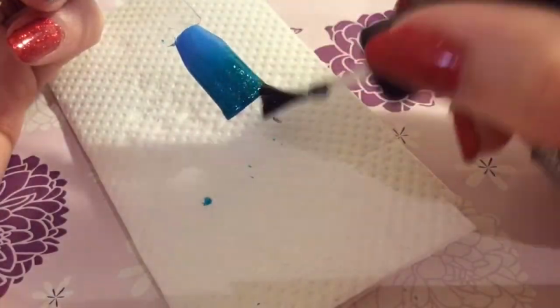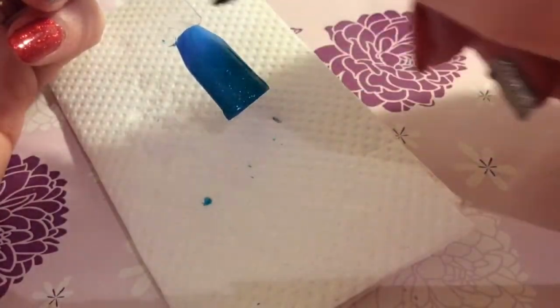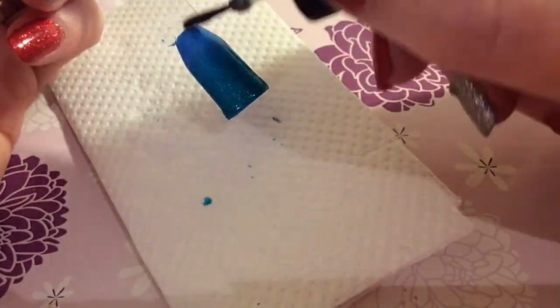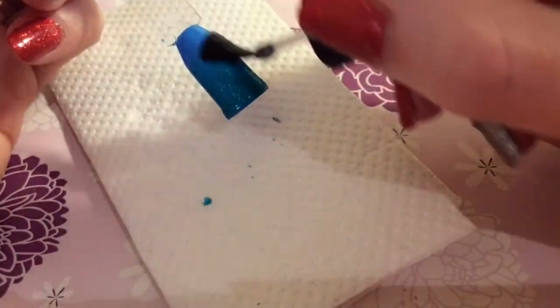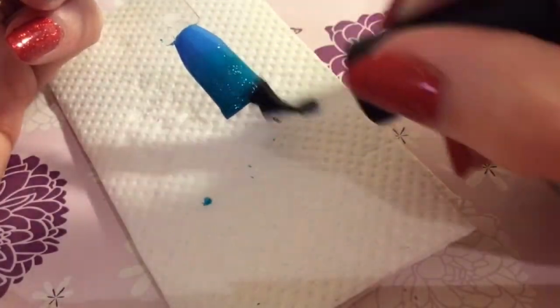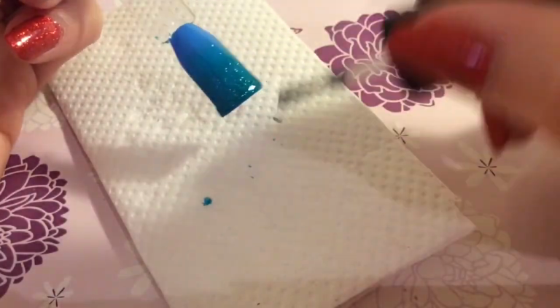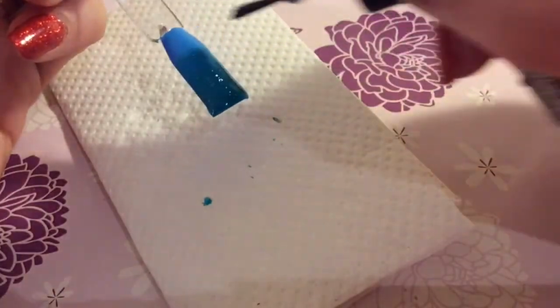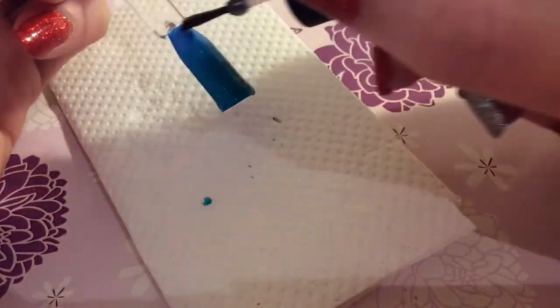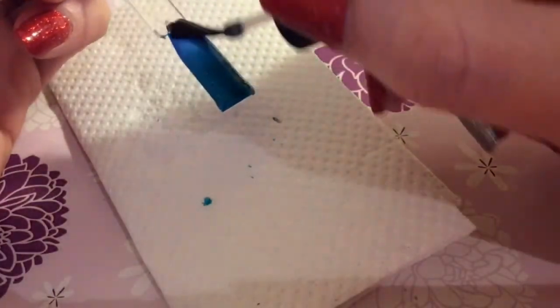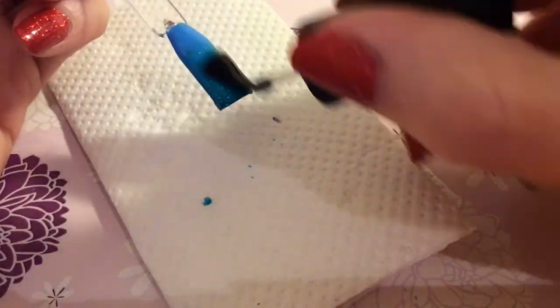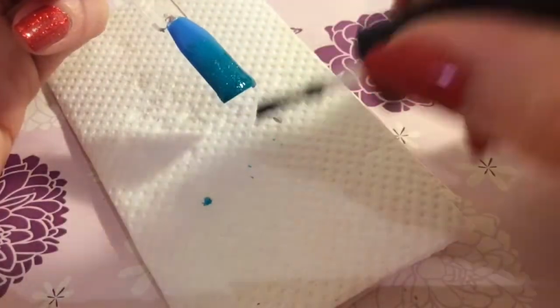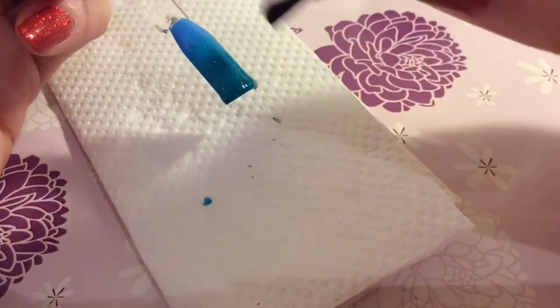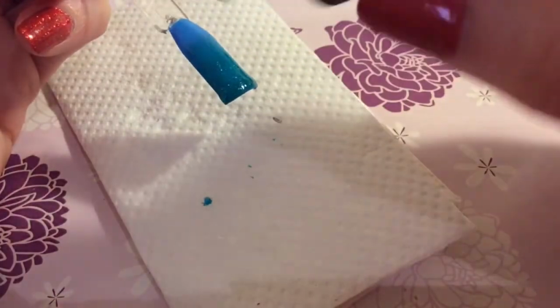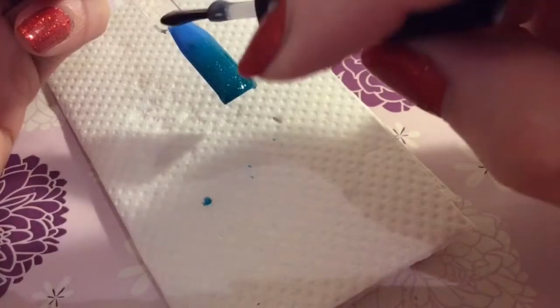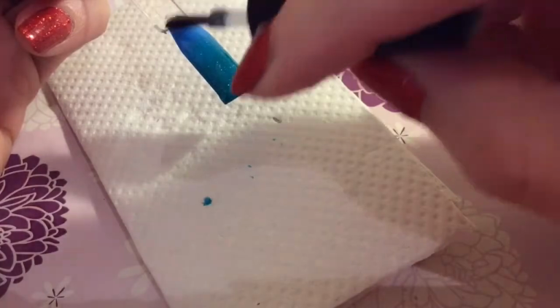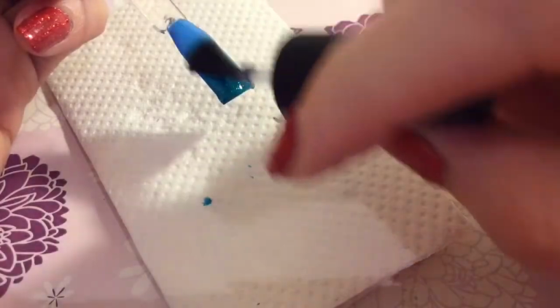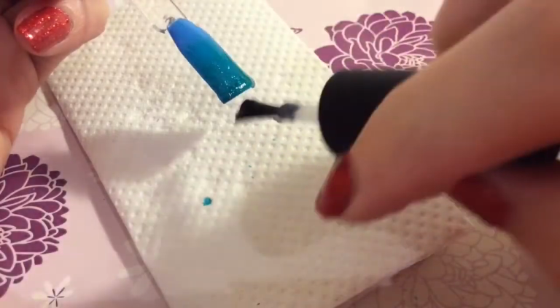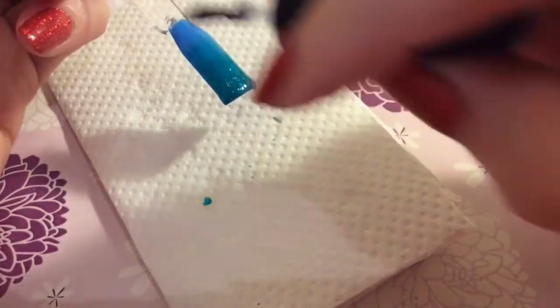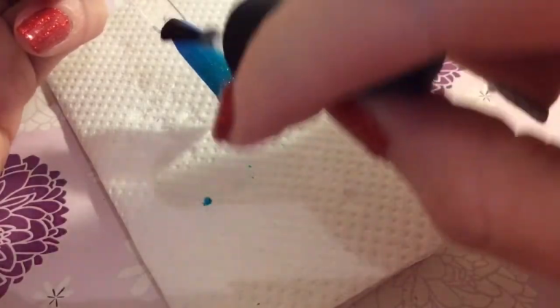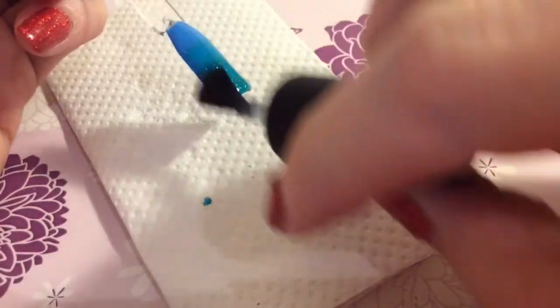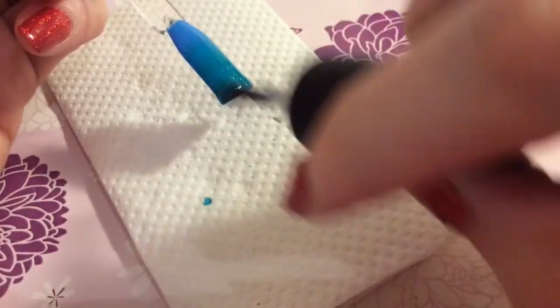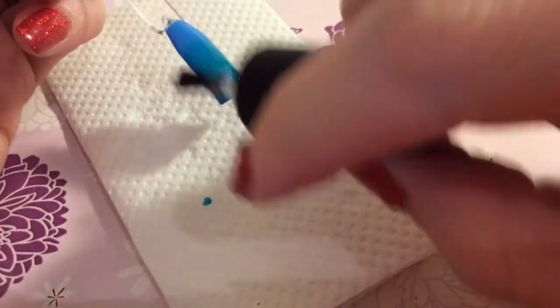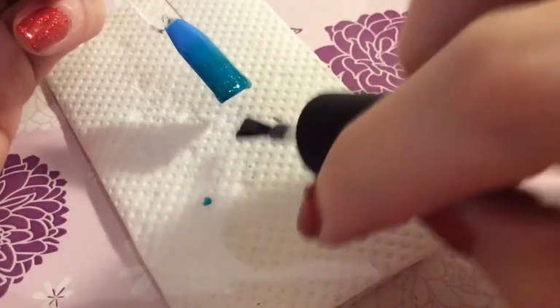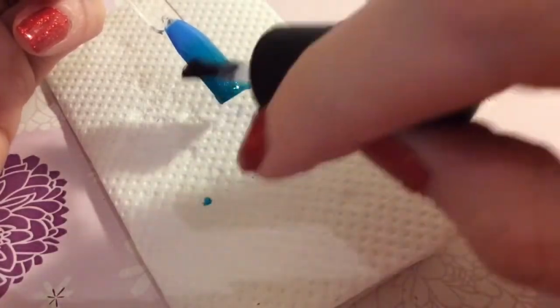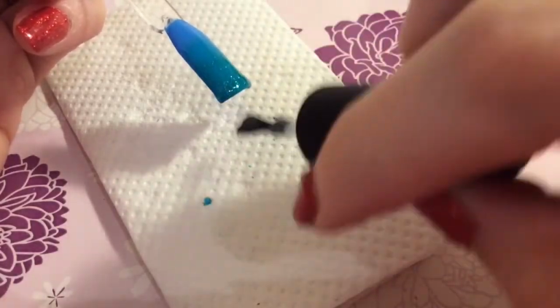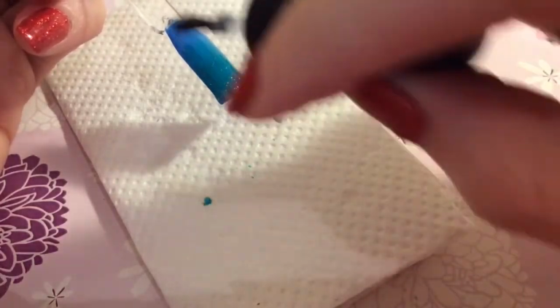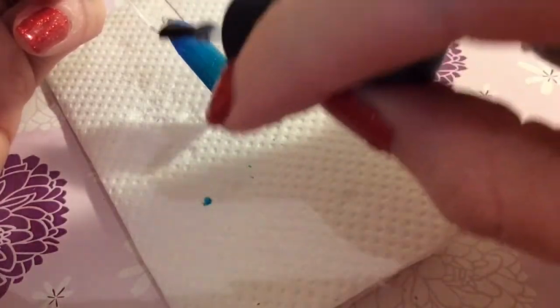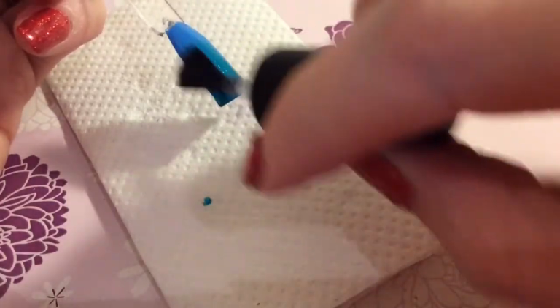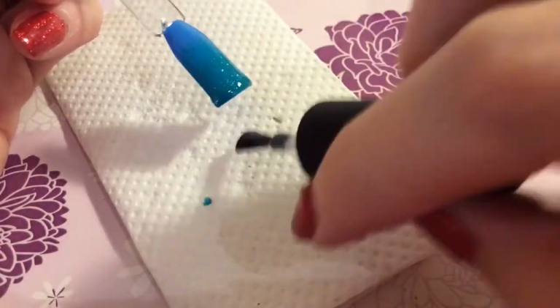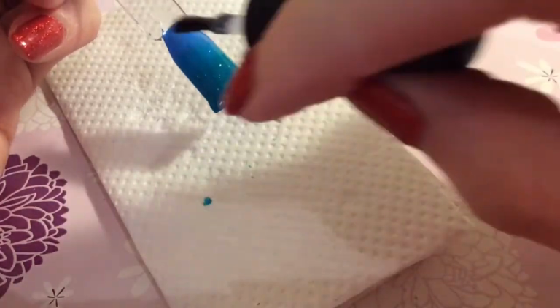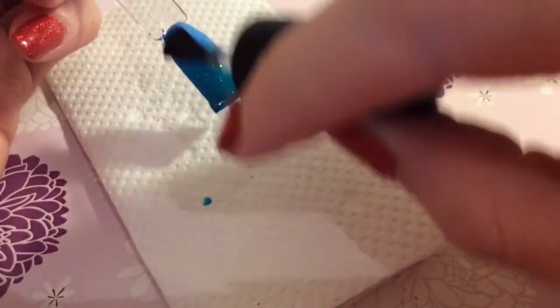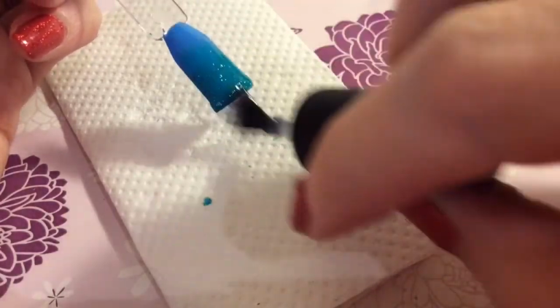And you're done. Apply a top coat and that will smooth everything out and protect your design.